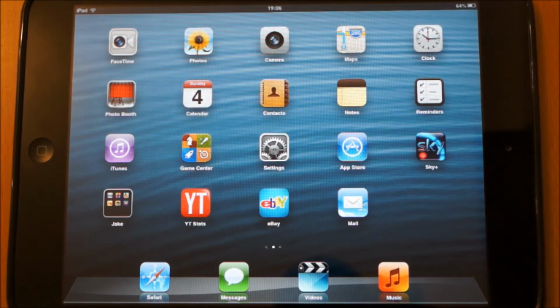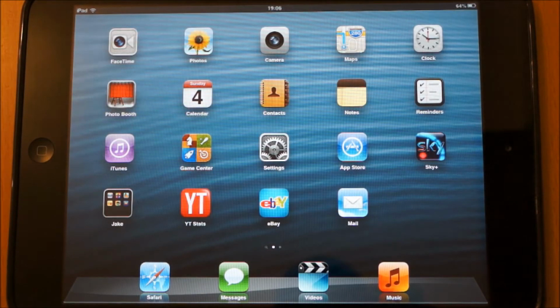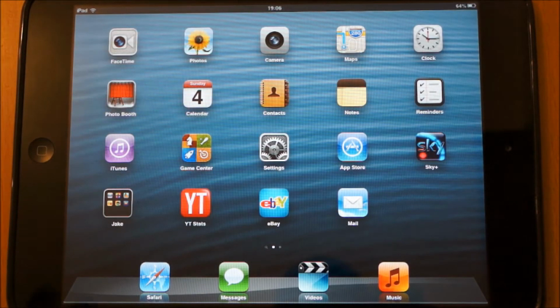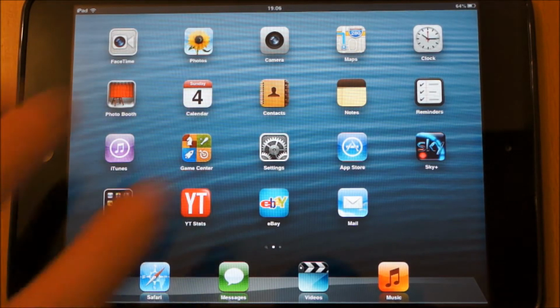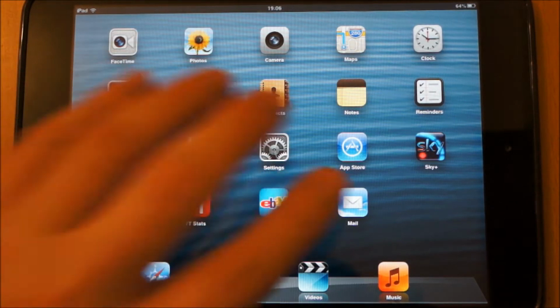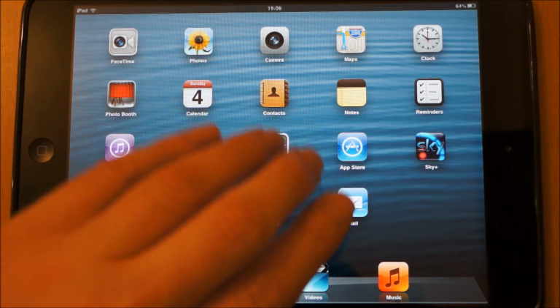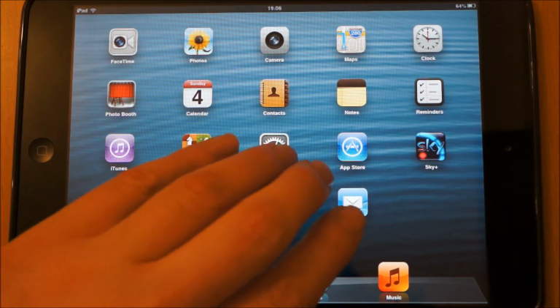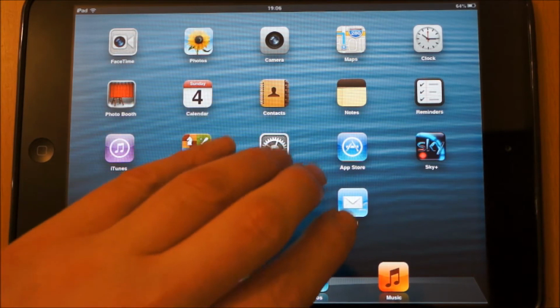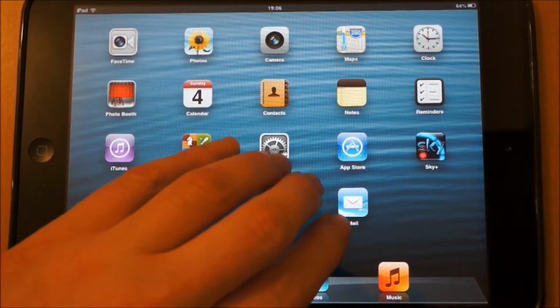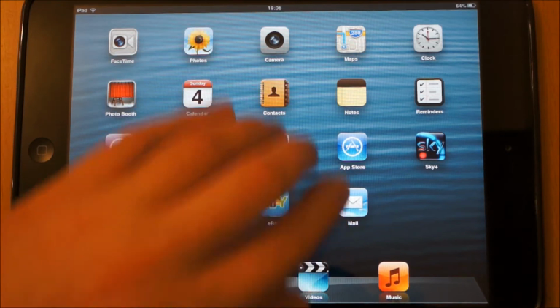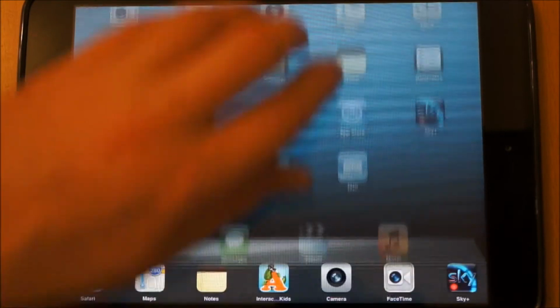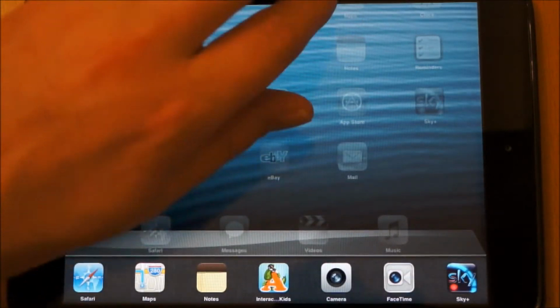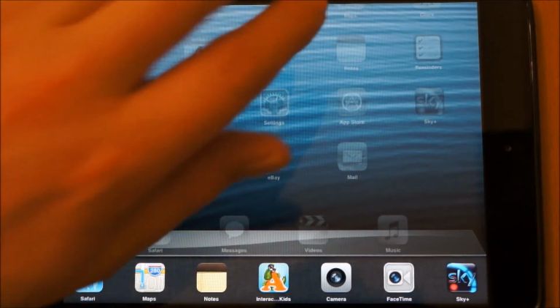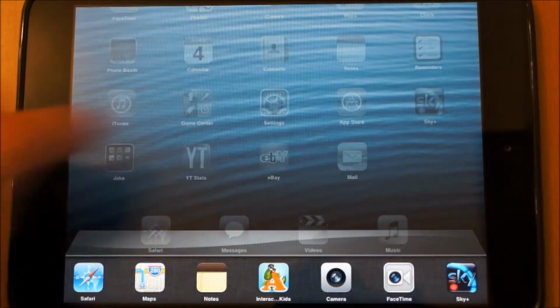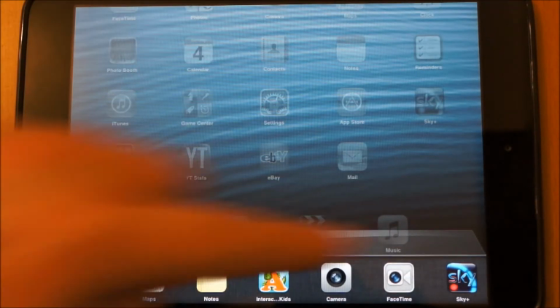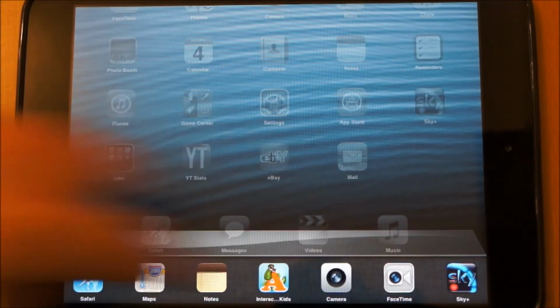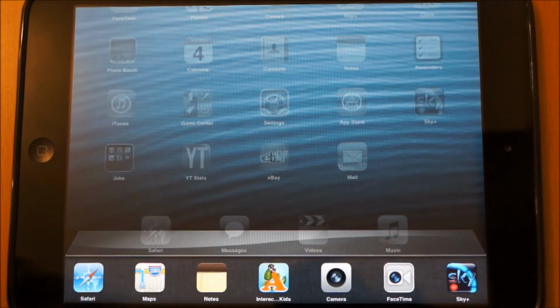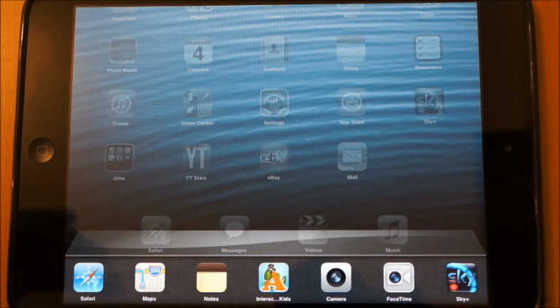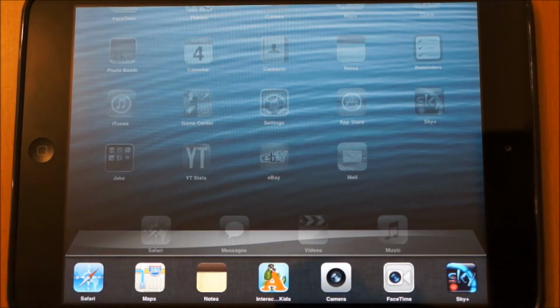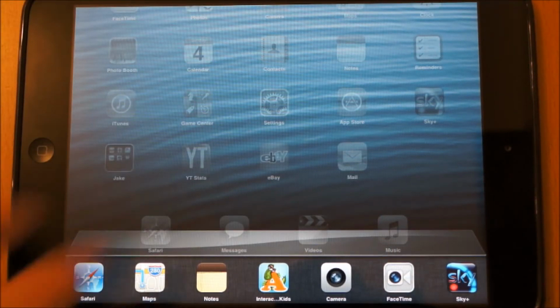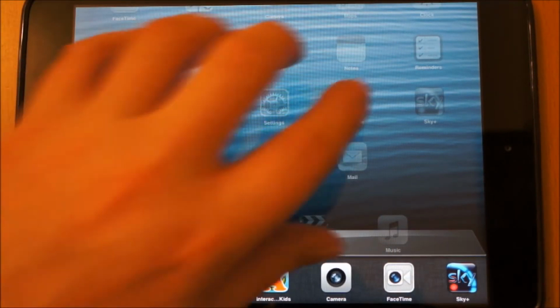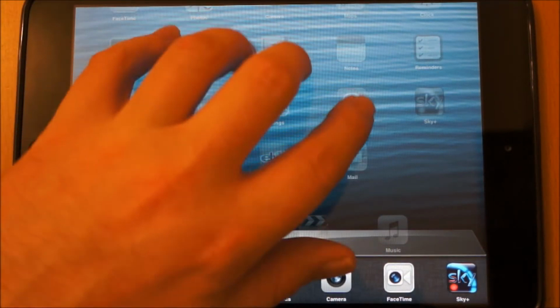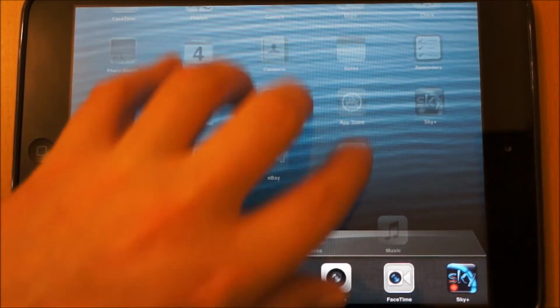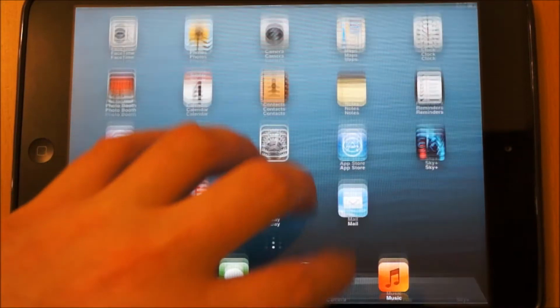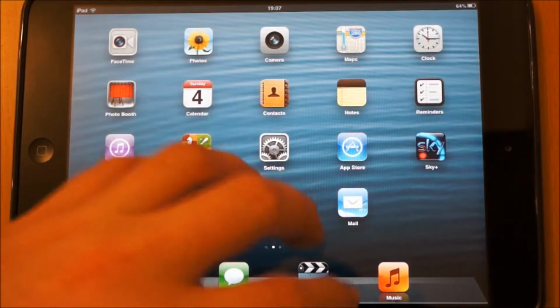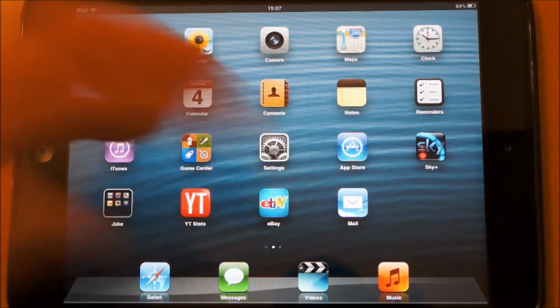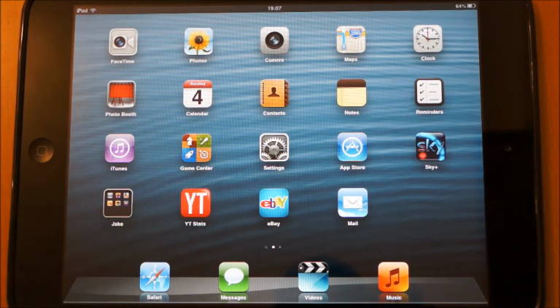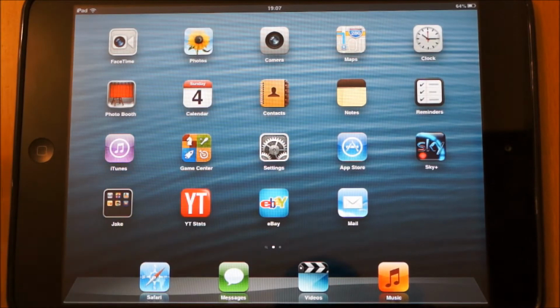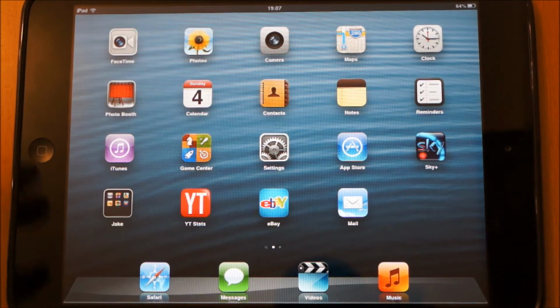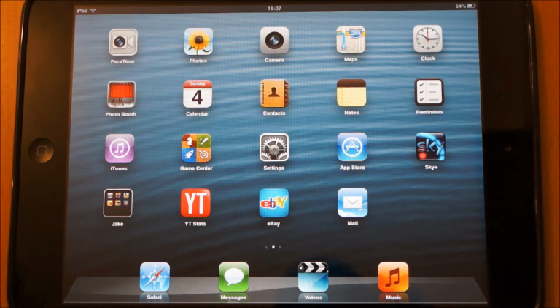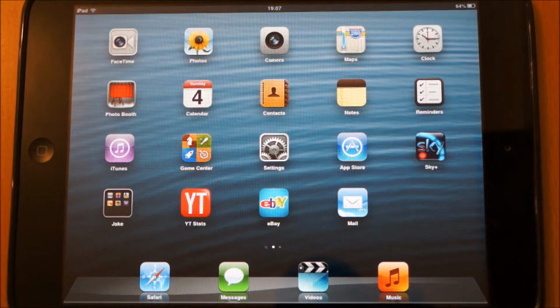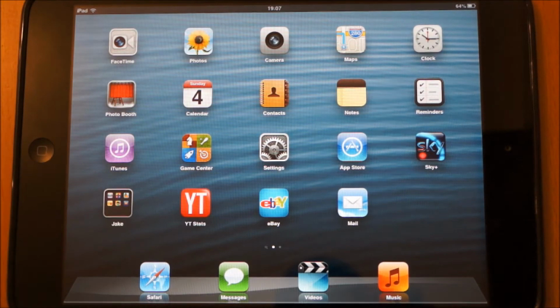The first gesture: if you just take four fingers, put them on the screen and pull up, you can see it does exactly the same thing. You can pull down if you want to get rid of it.